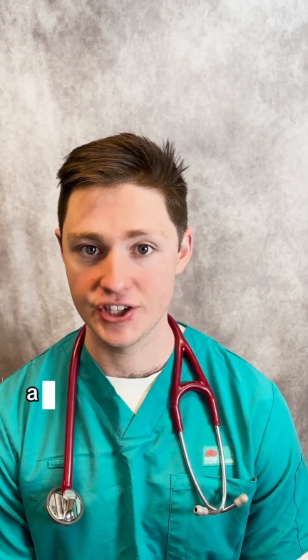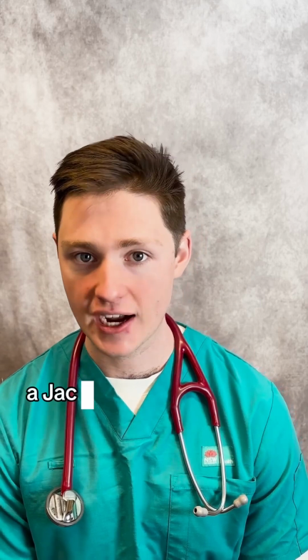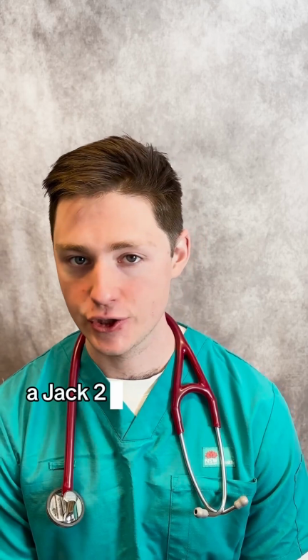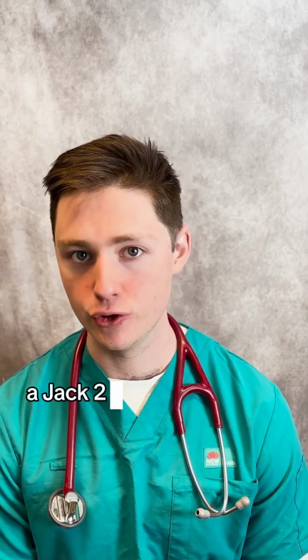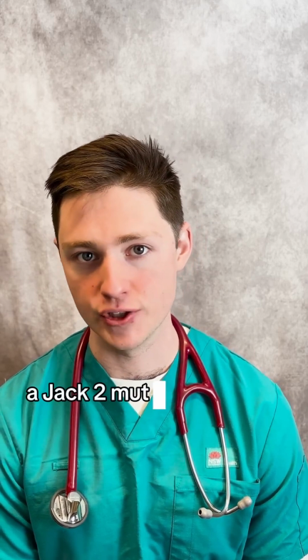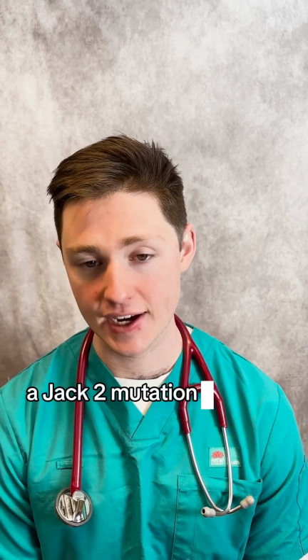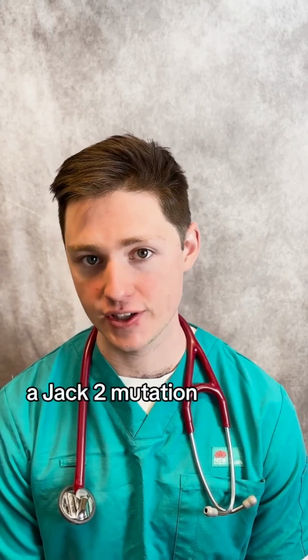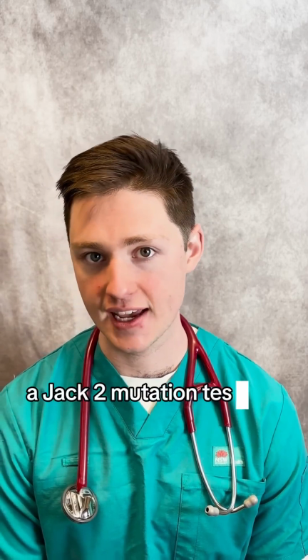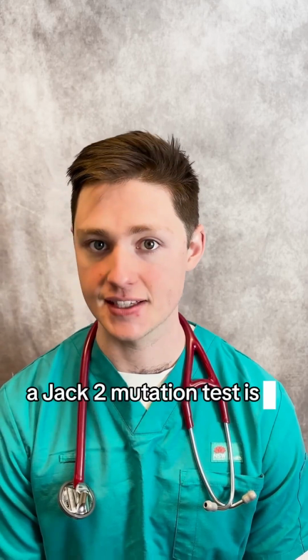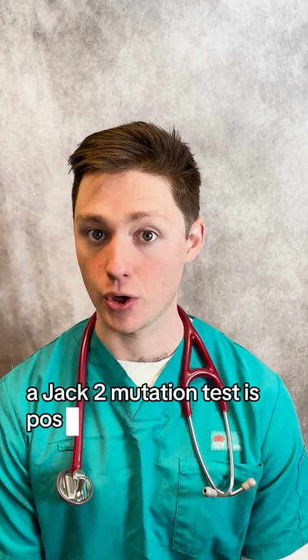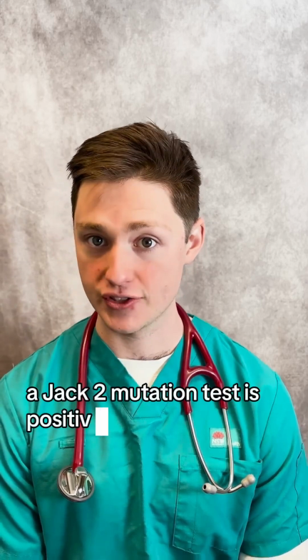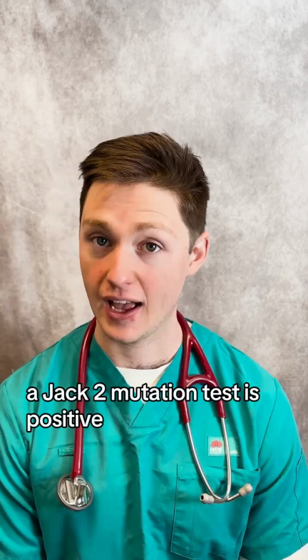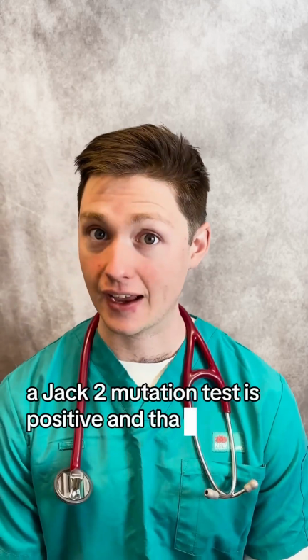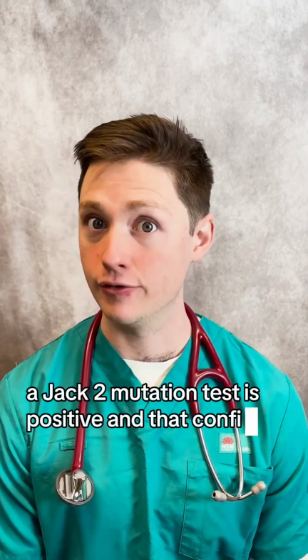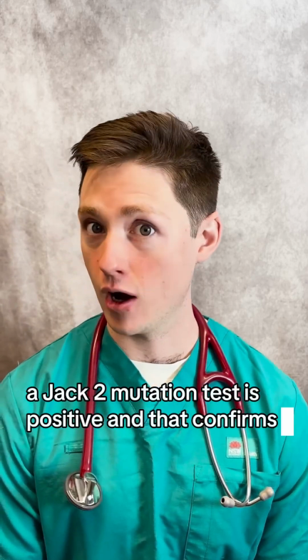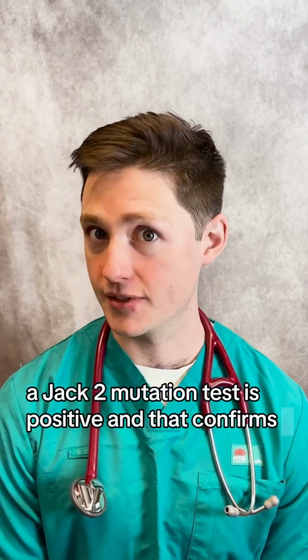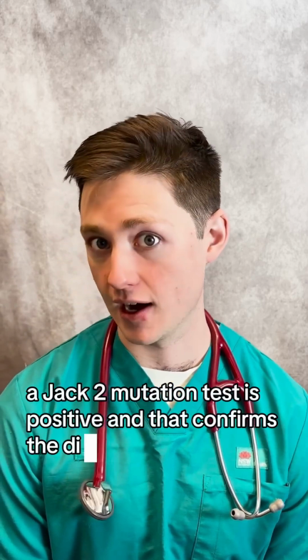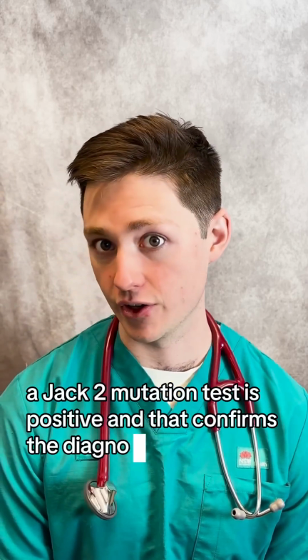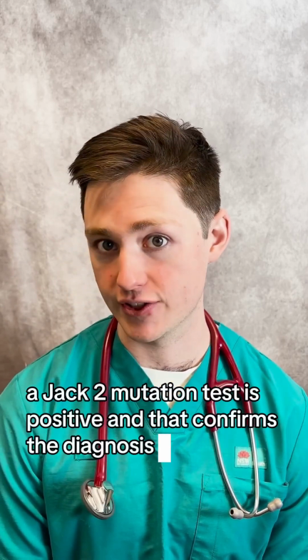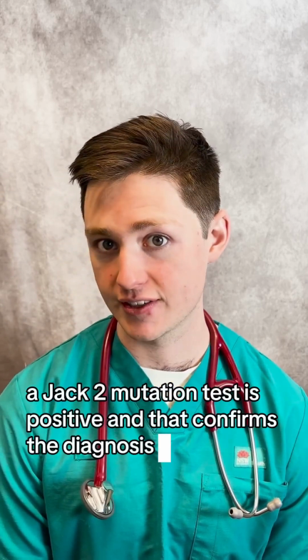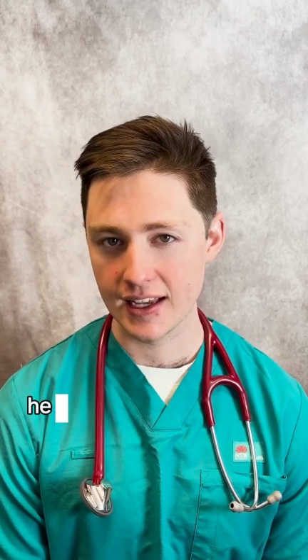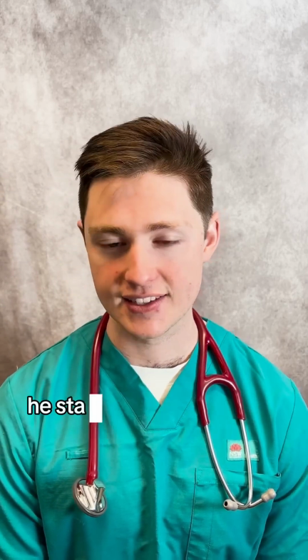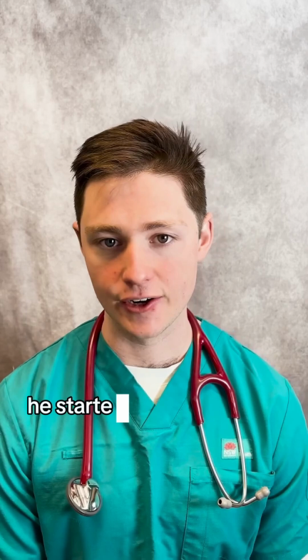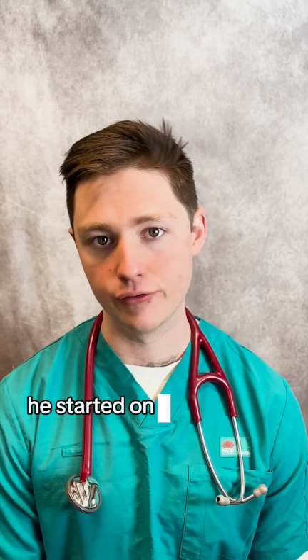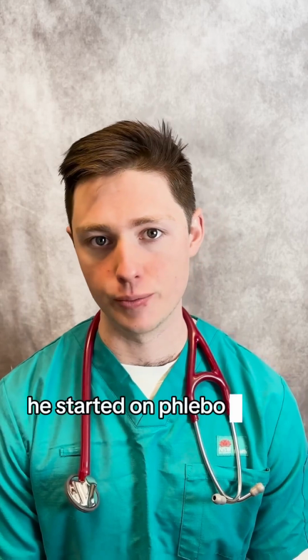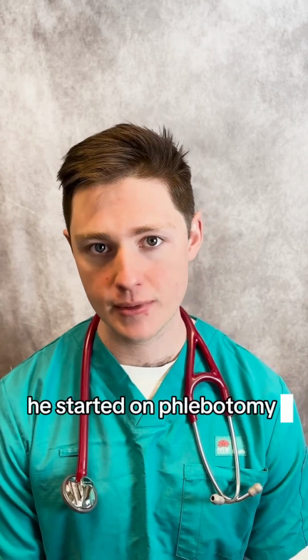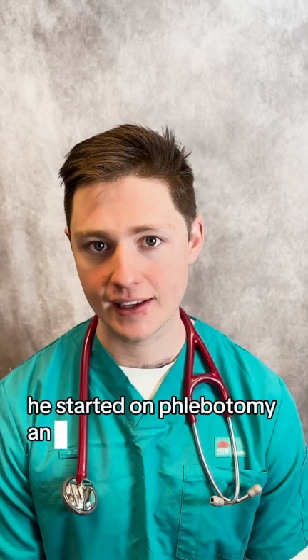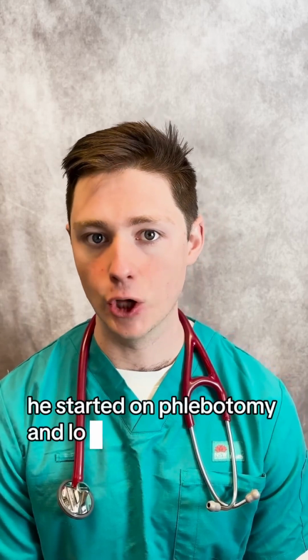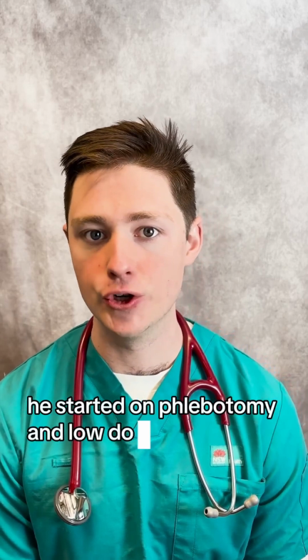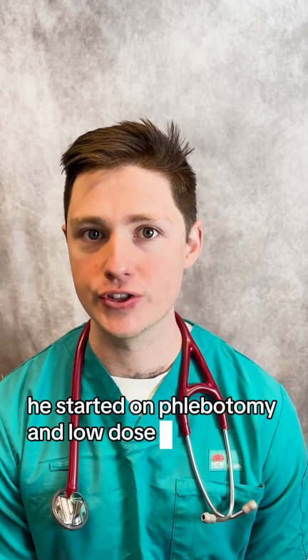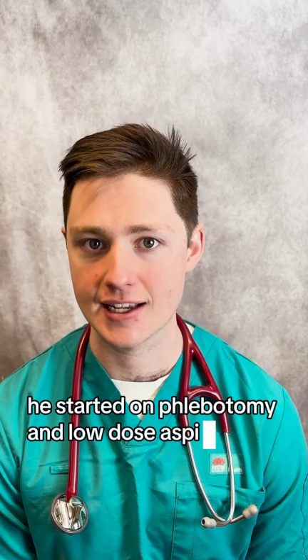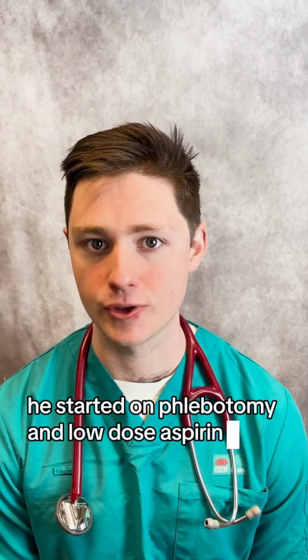A JAK2 mutation test is positive, and that confirms the diagnosis. He's started on phlebotomy and low-dose aspirin.